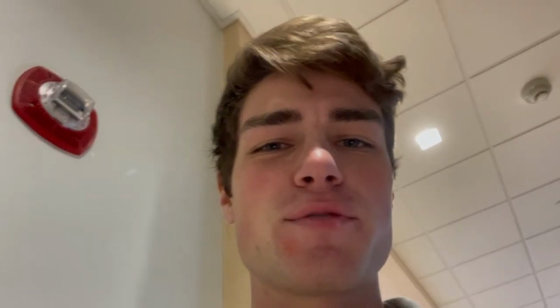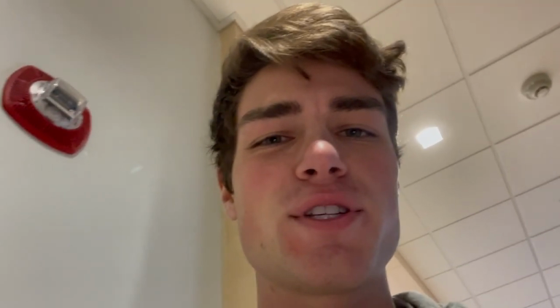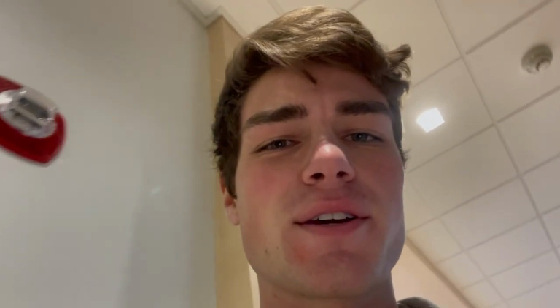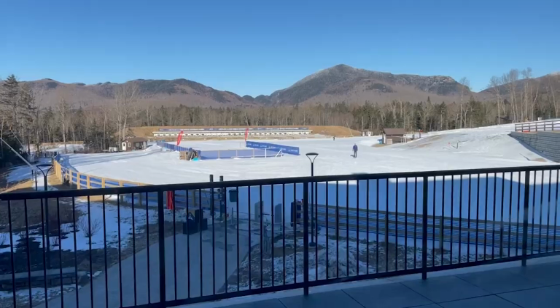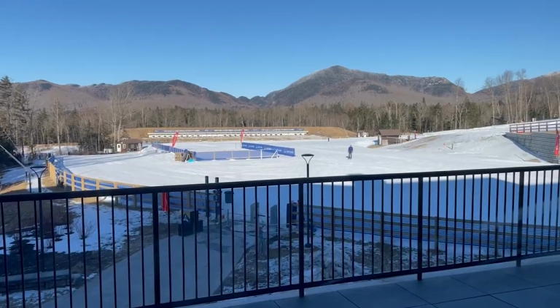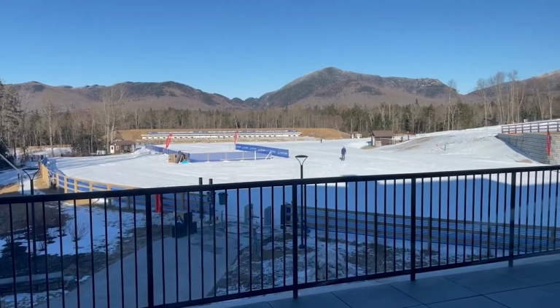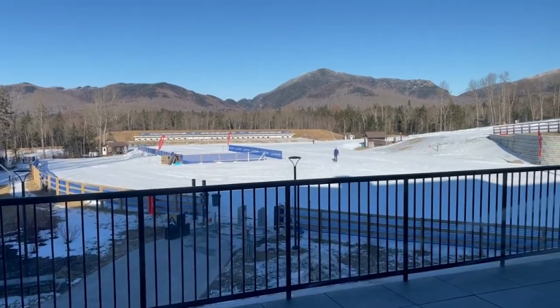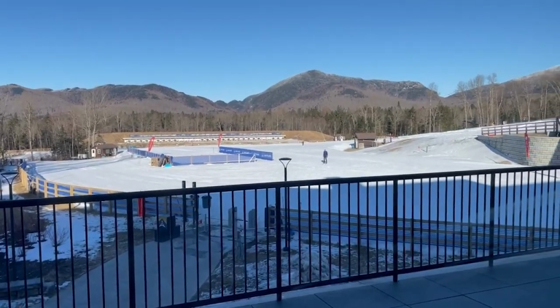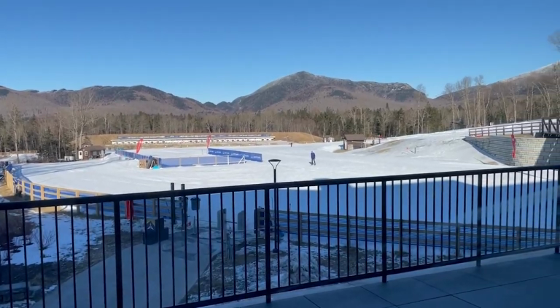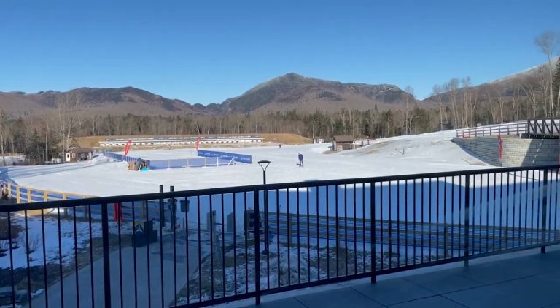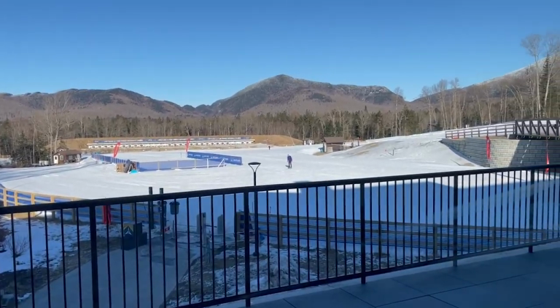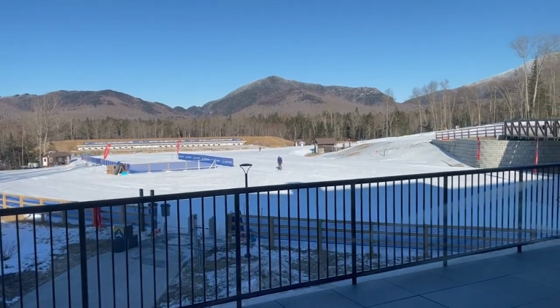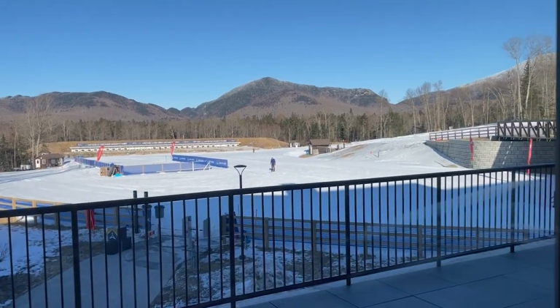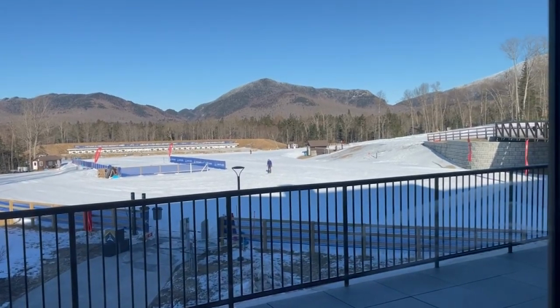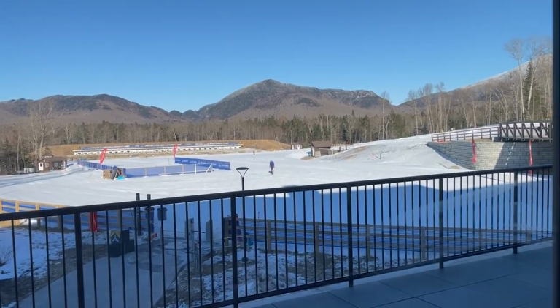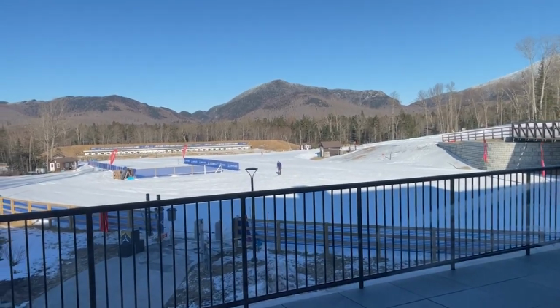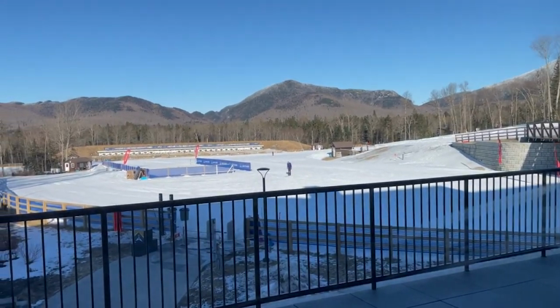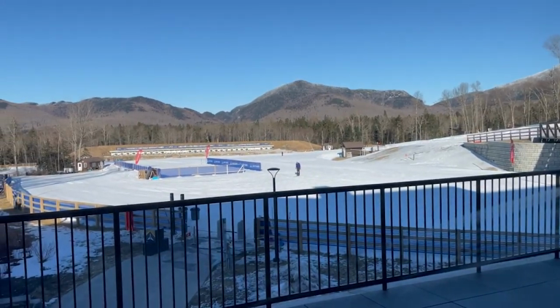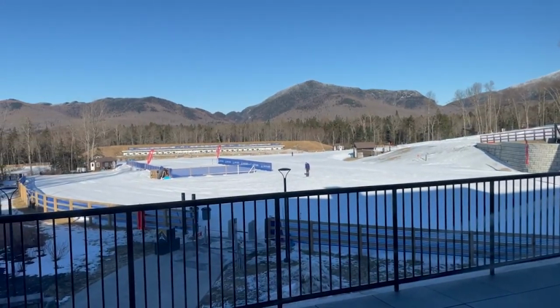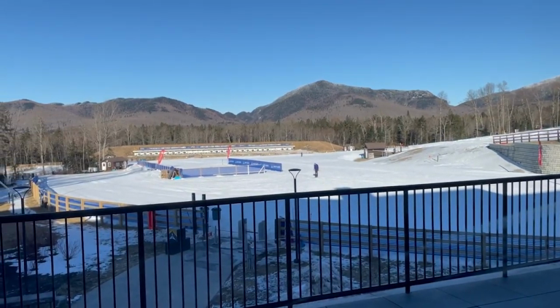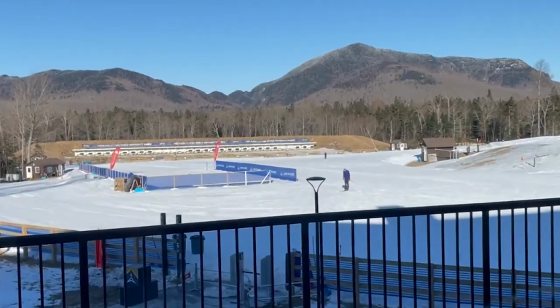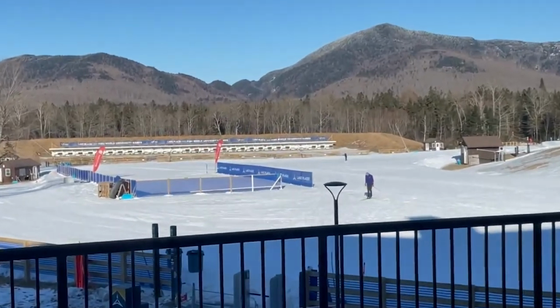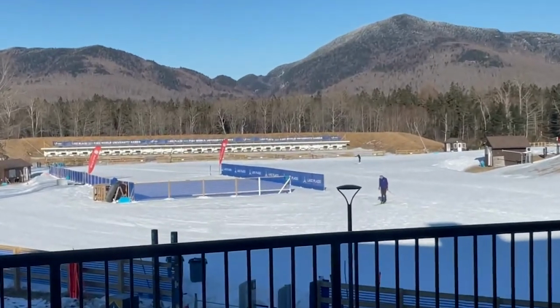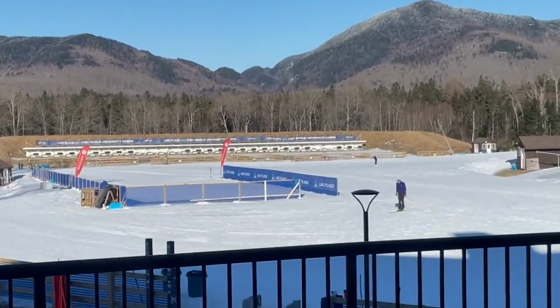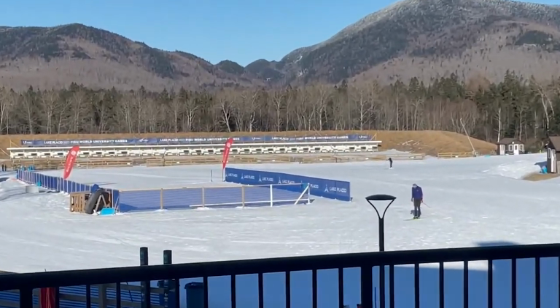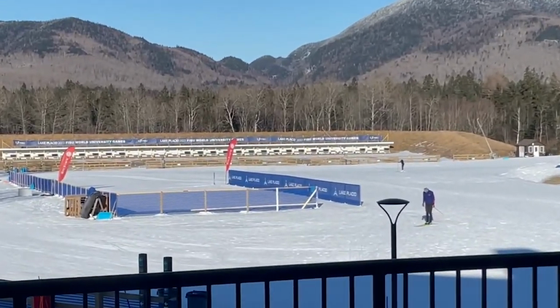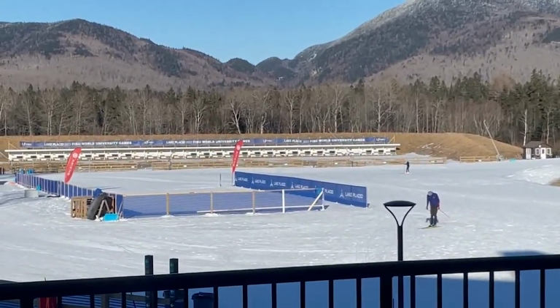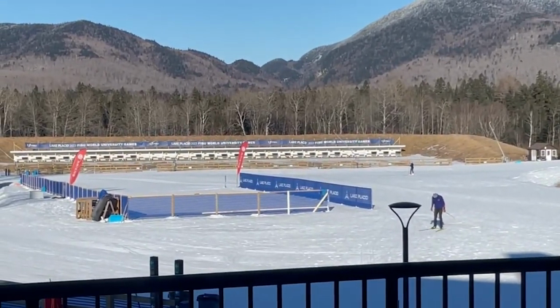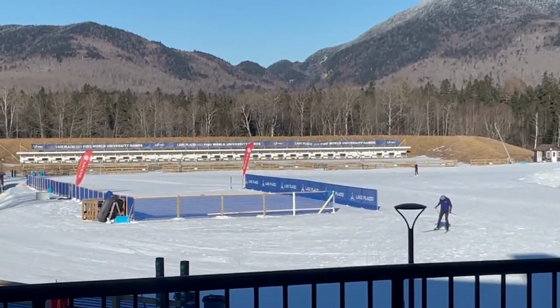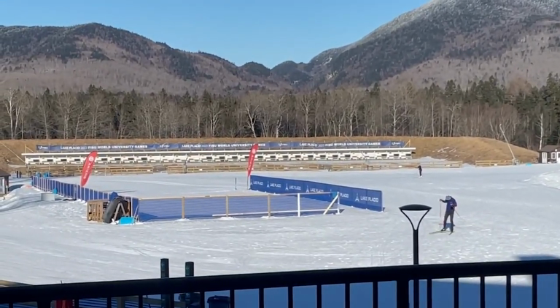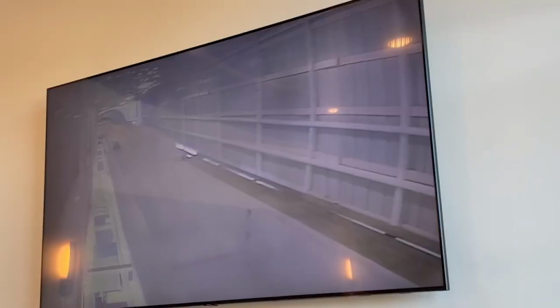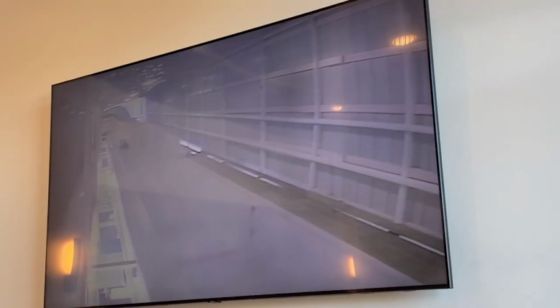Looks pretty sick. Here's a little look at the cross country course, and right there is where they do the shooting for the biathlon.